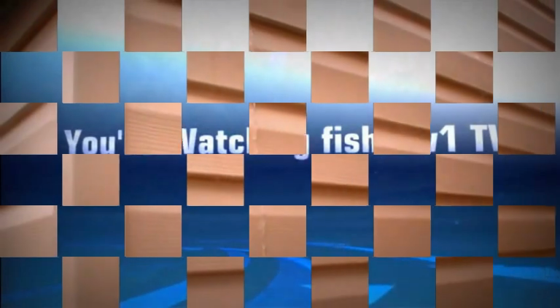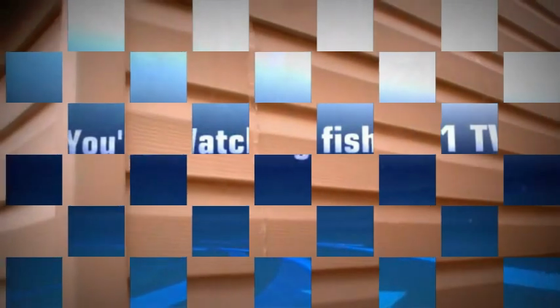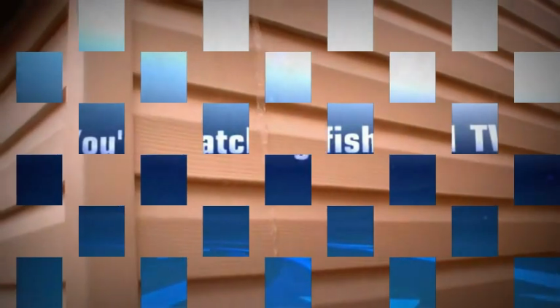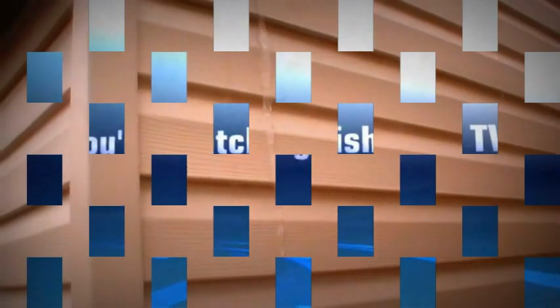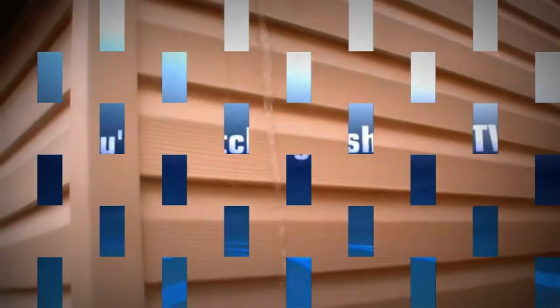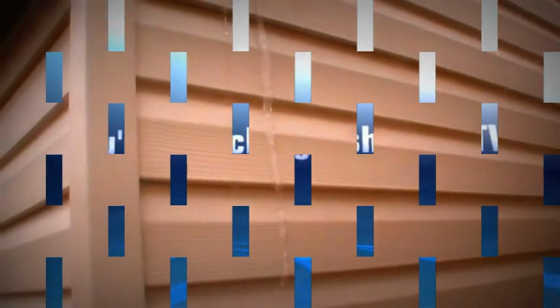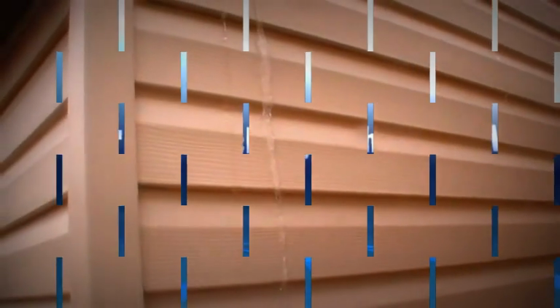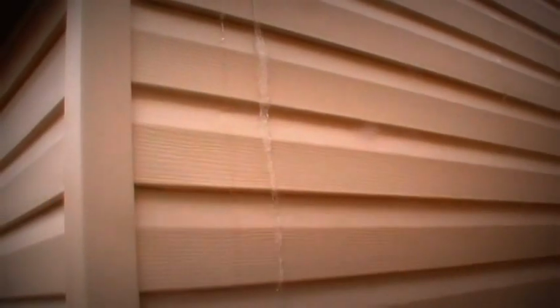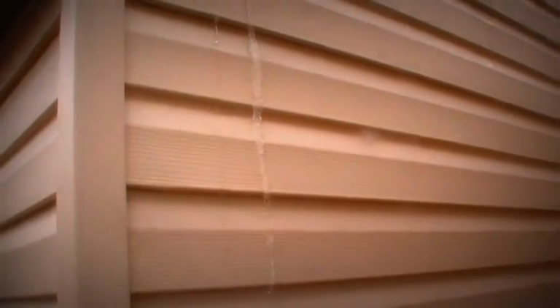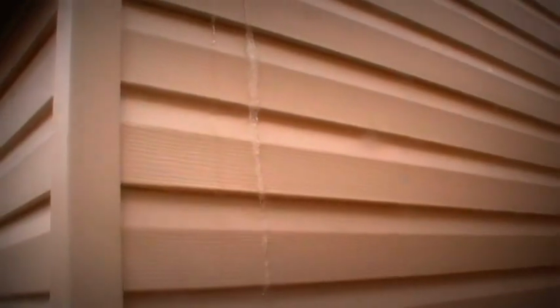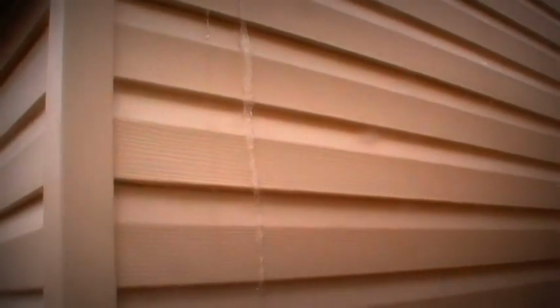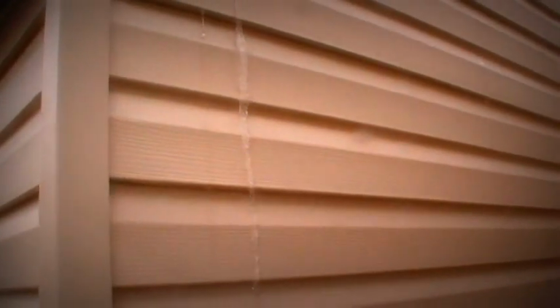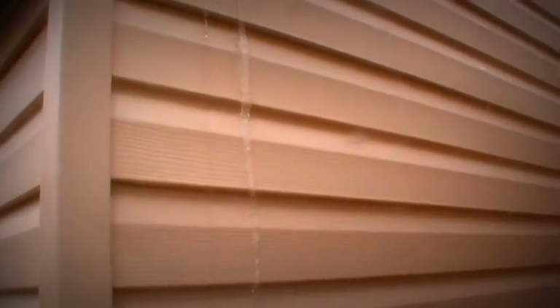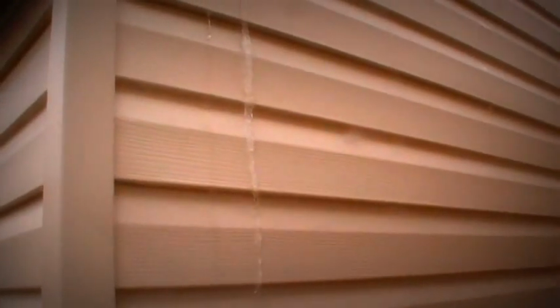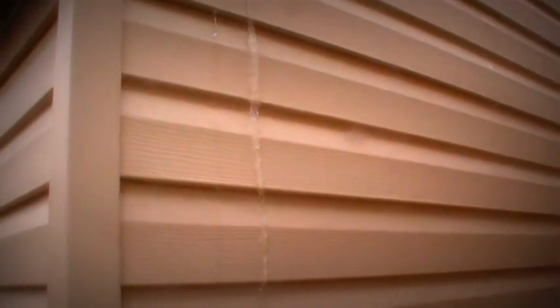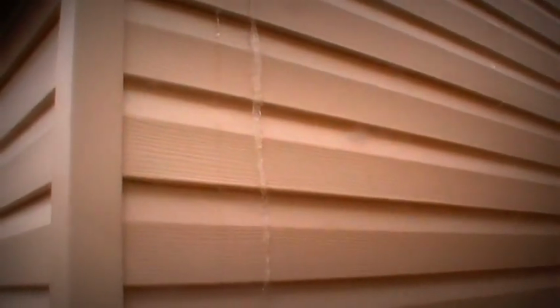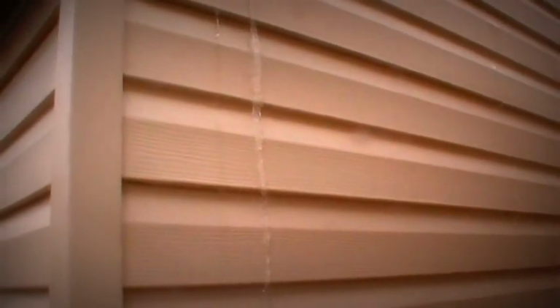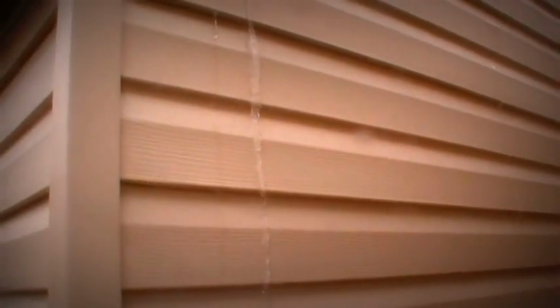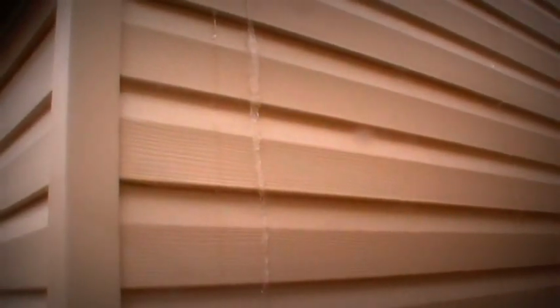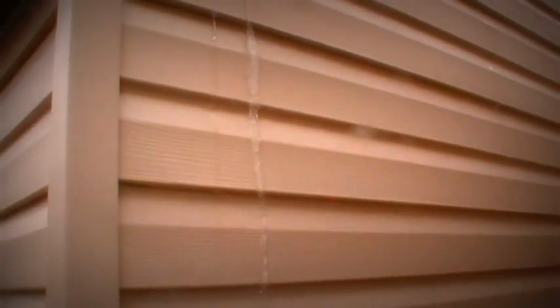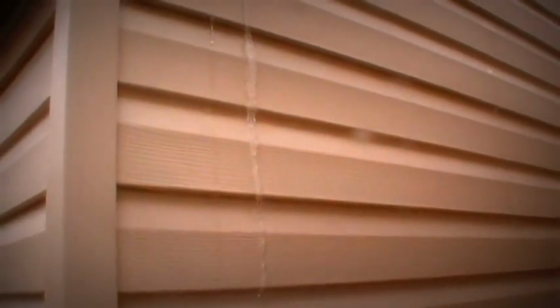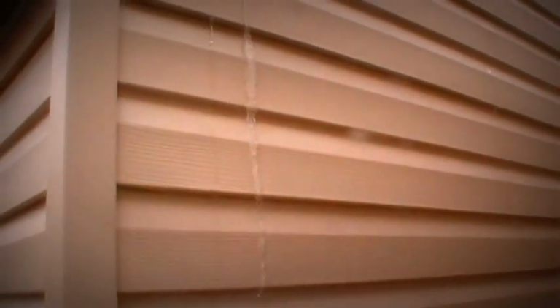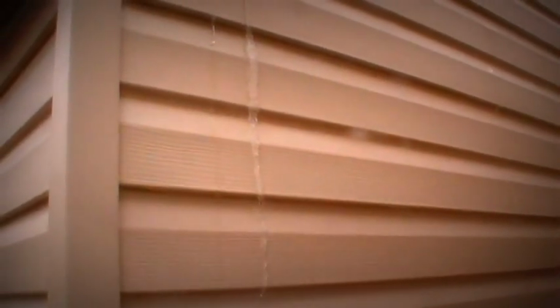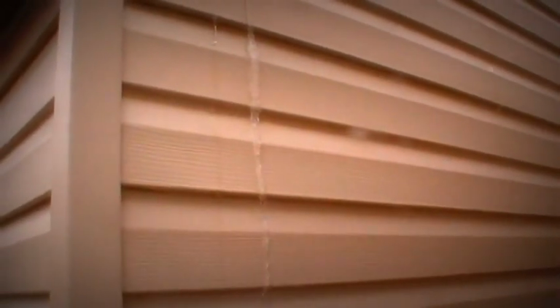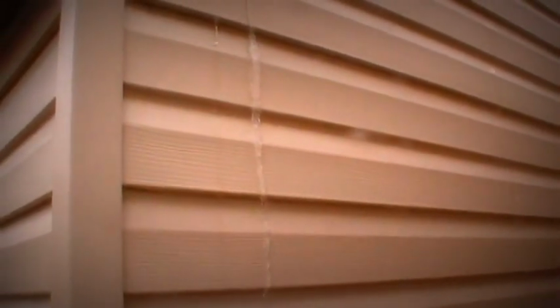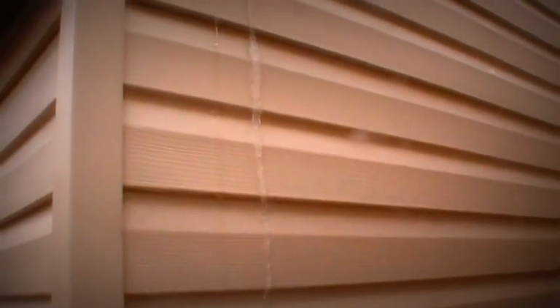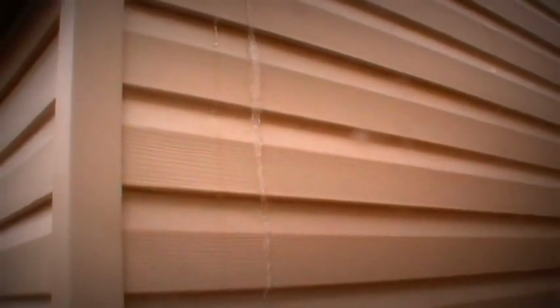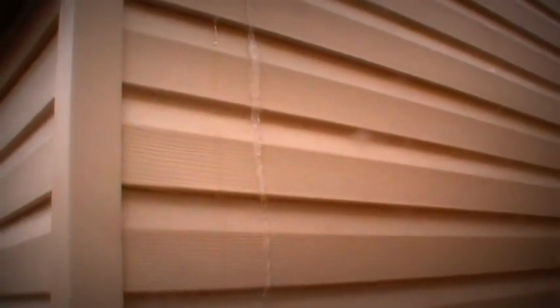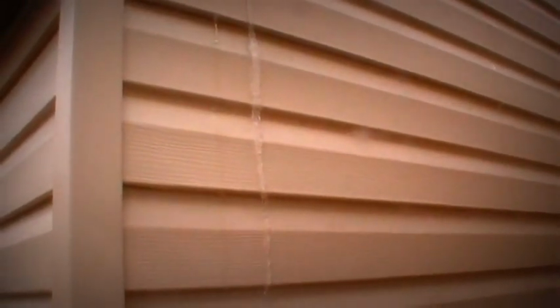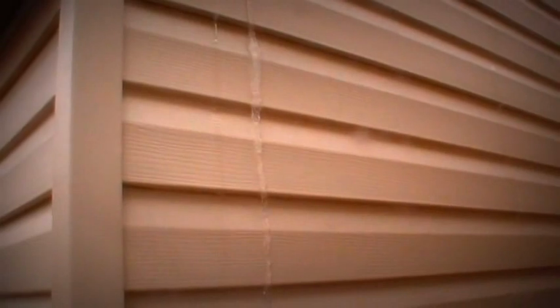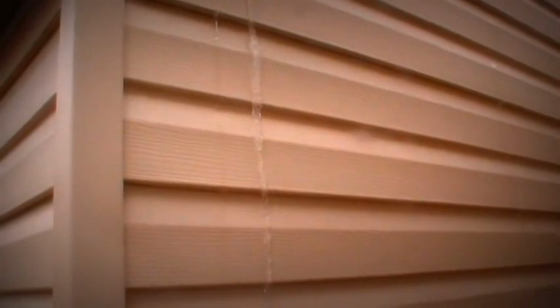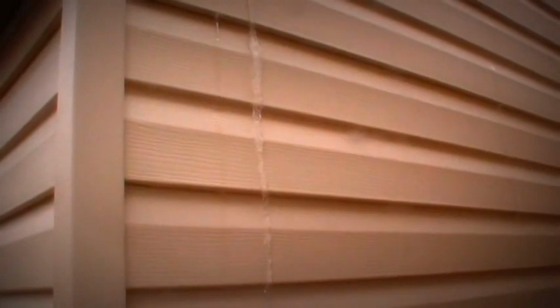Hello YouTube, this is Skip, coming to you live from Straddle Real House 6 Aquatic Kennels.